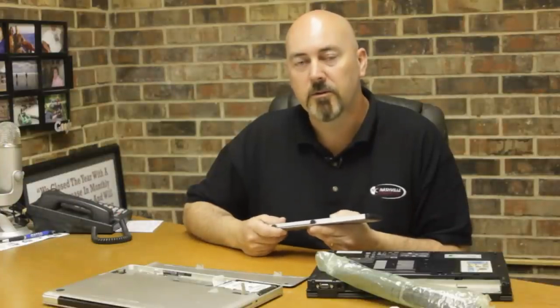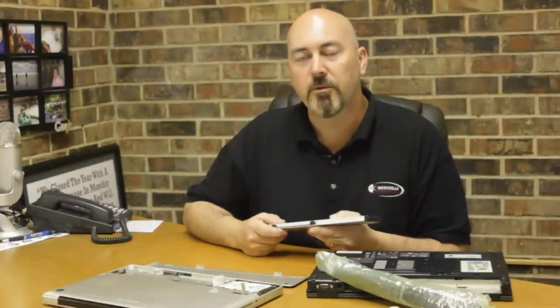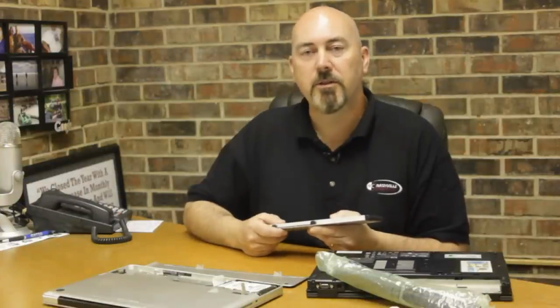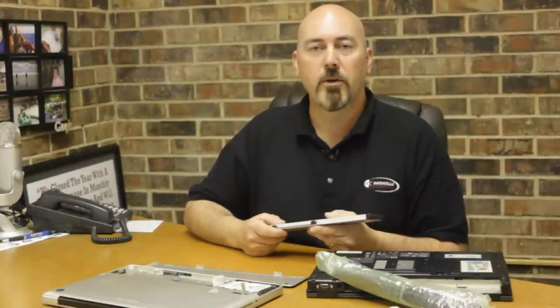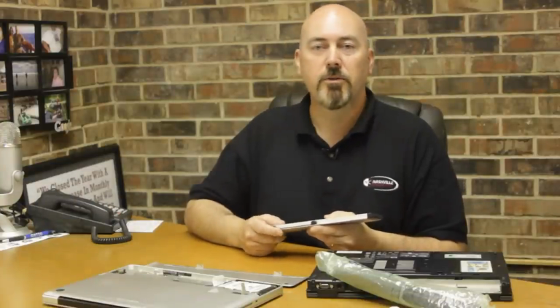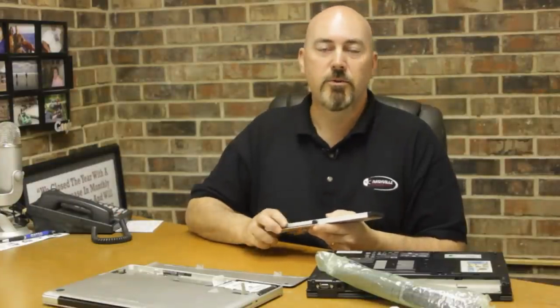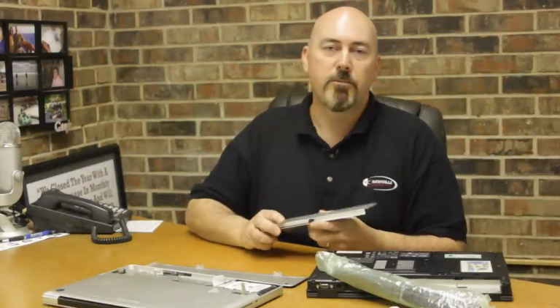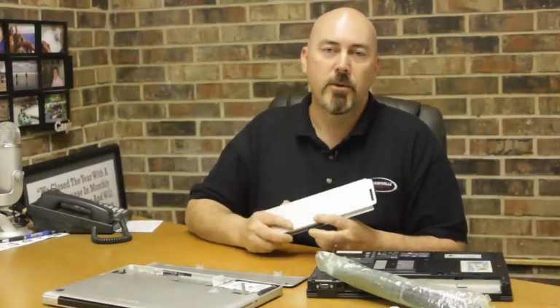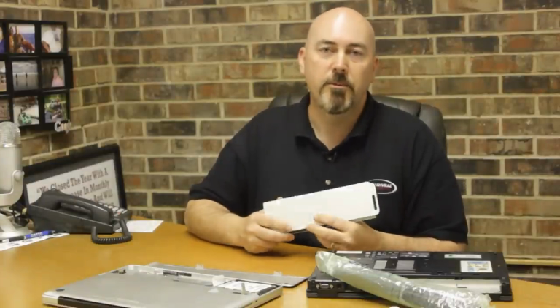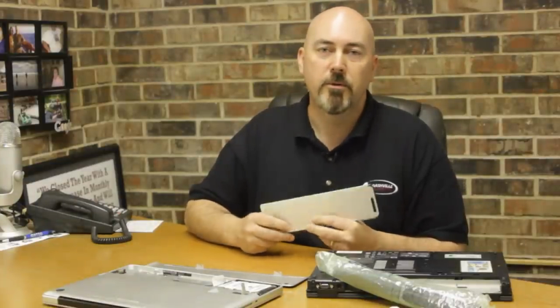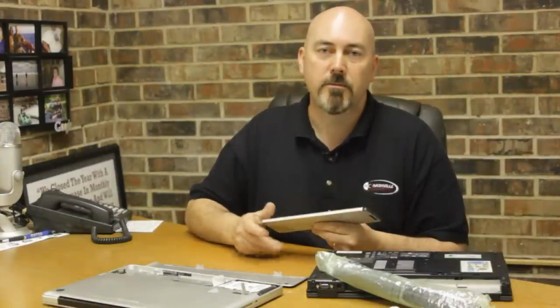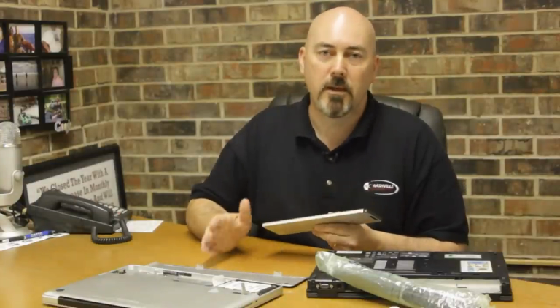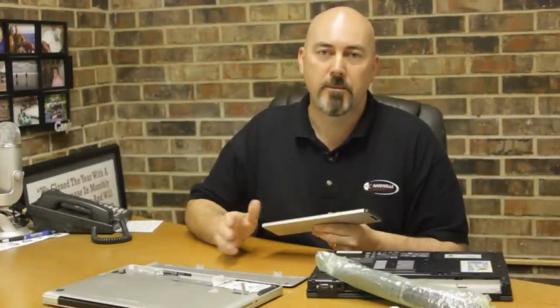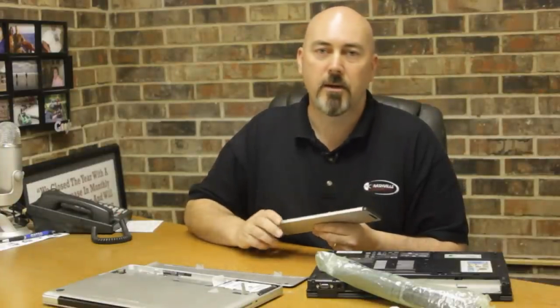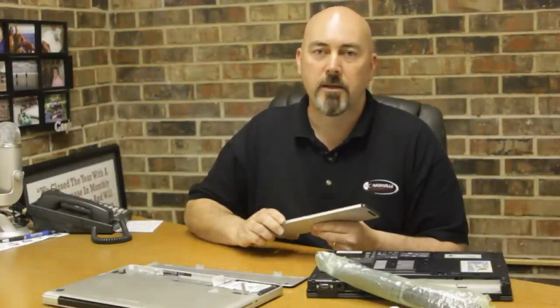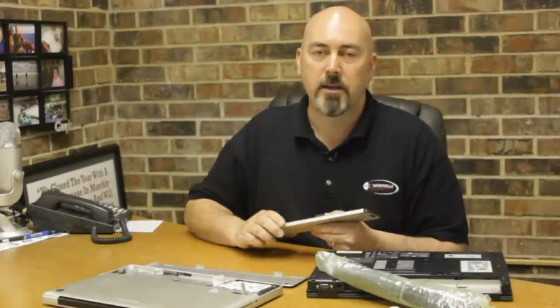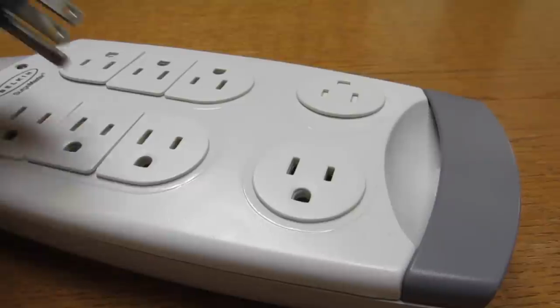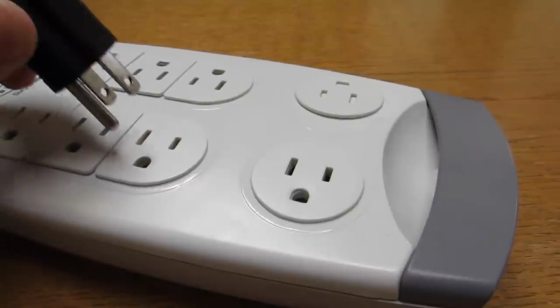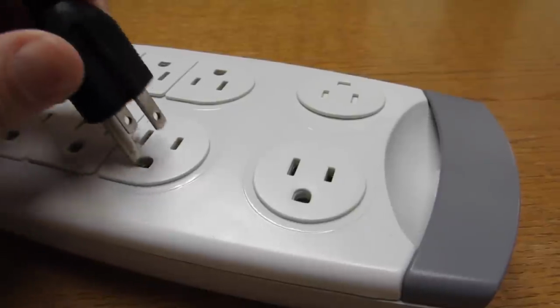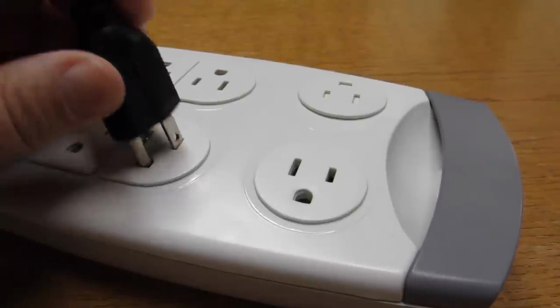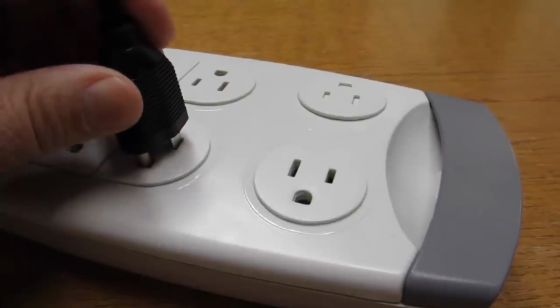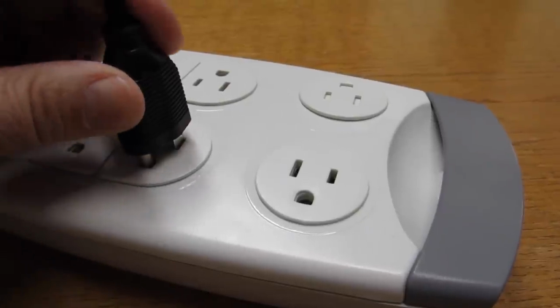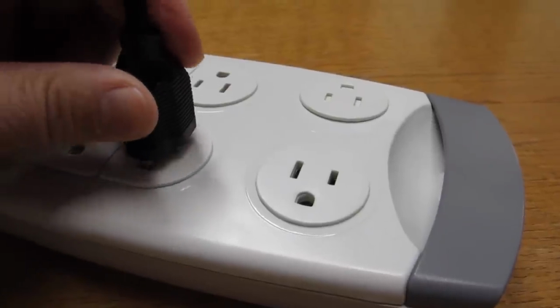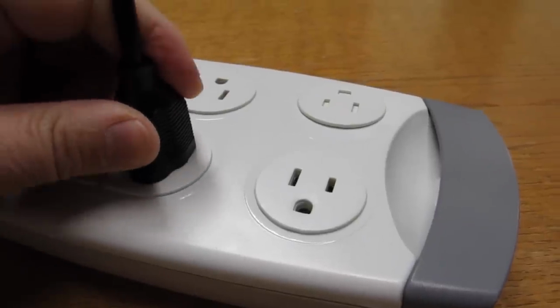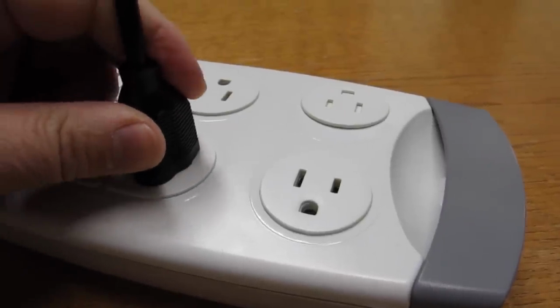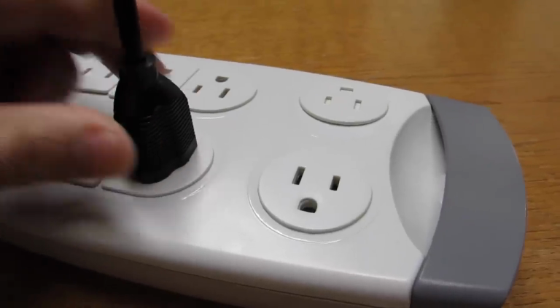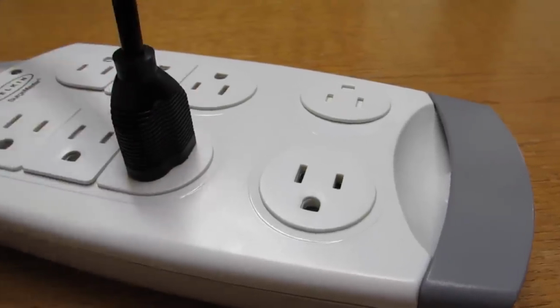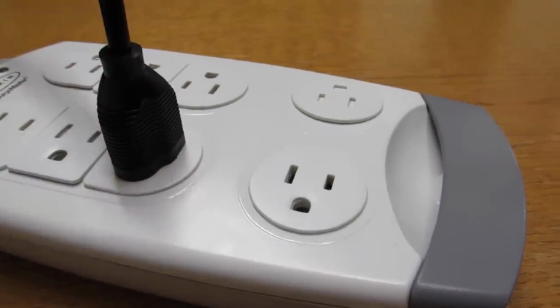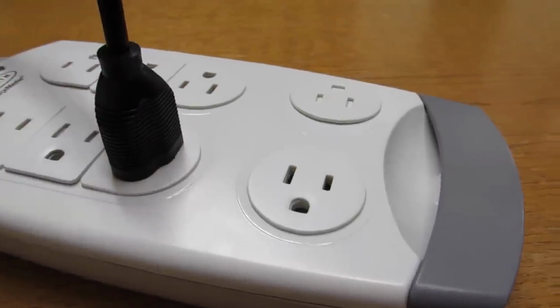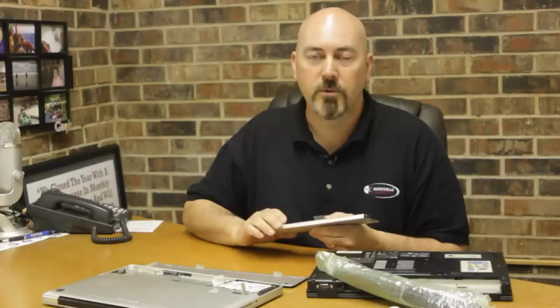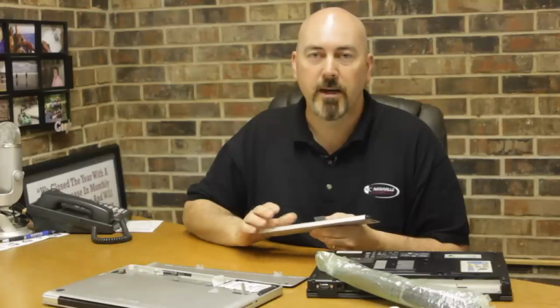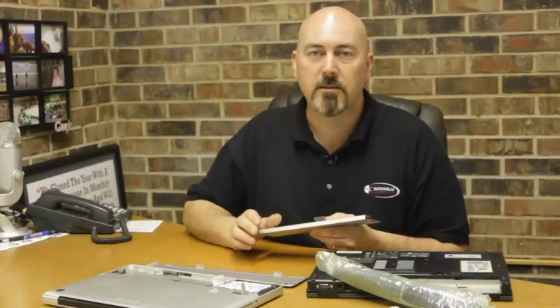The first thing you want to do is plug up your laptop and get a 100% charge. Charge it all the way full to the max.